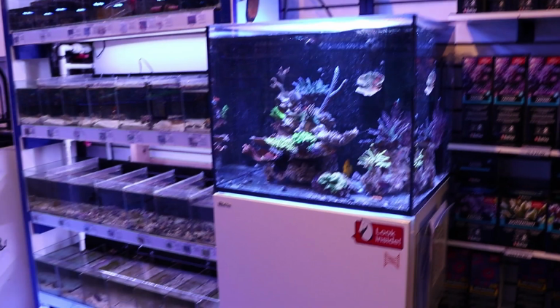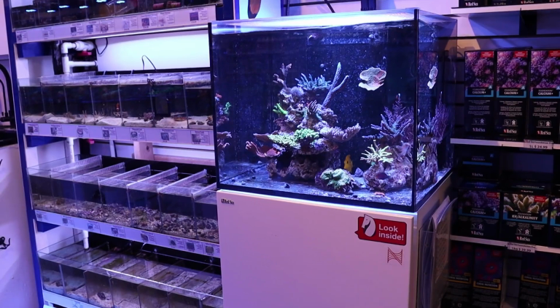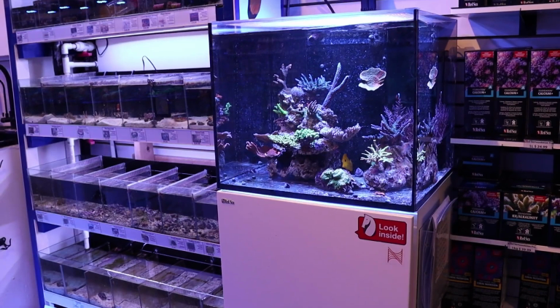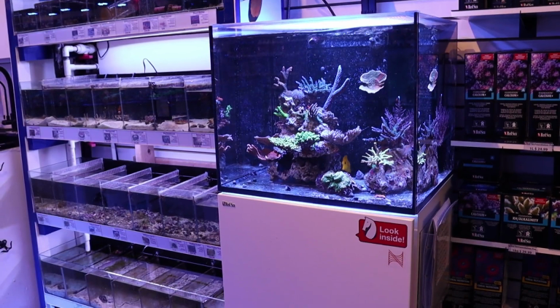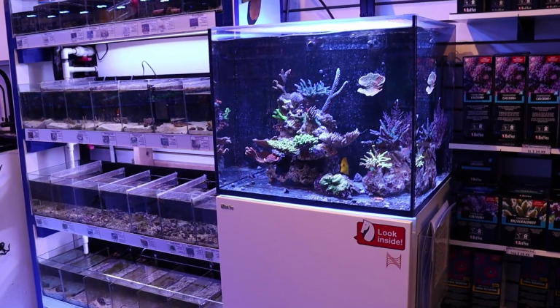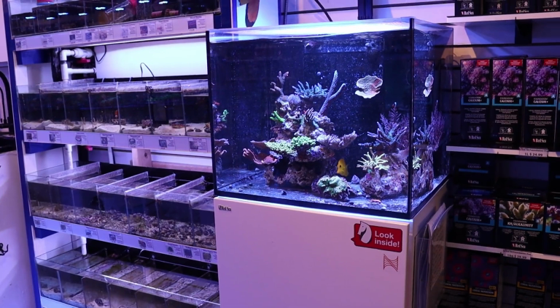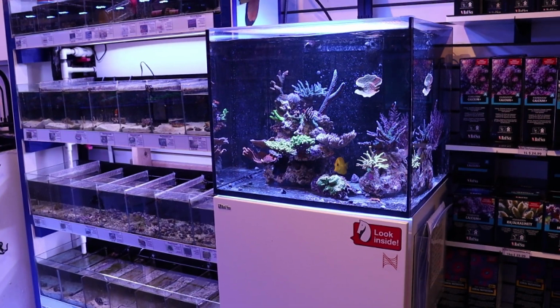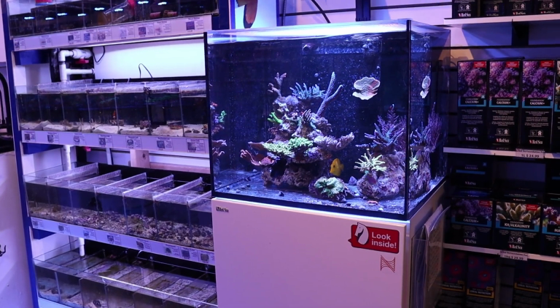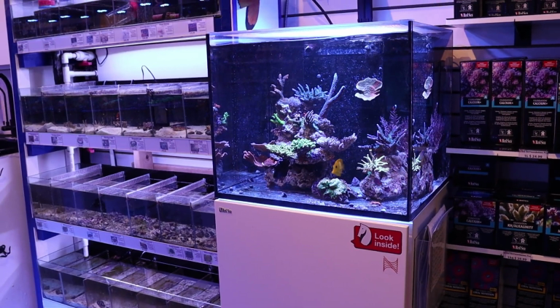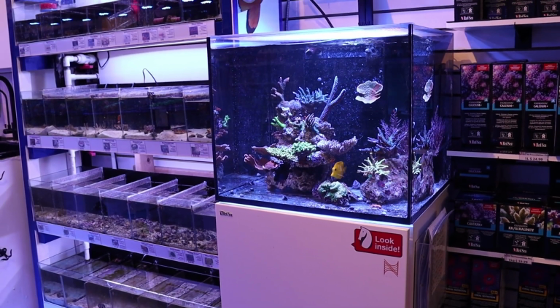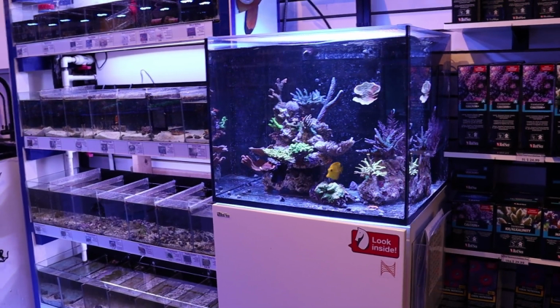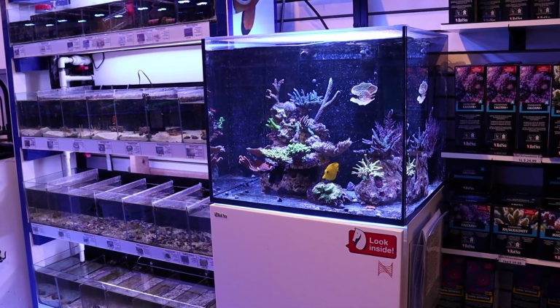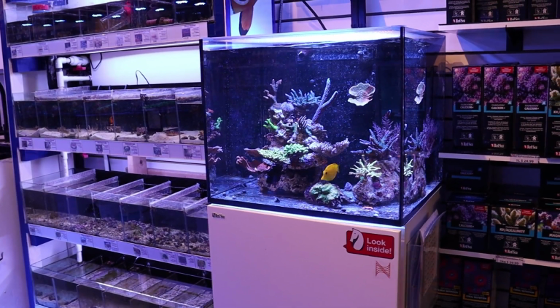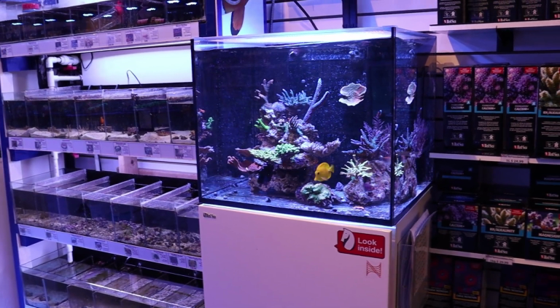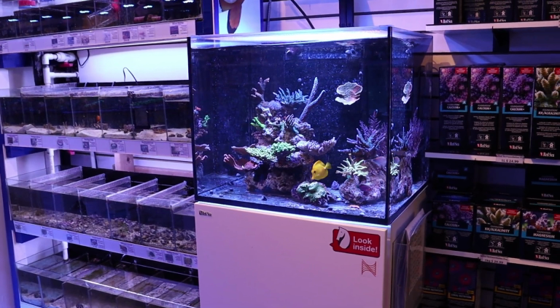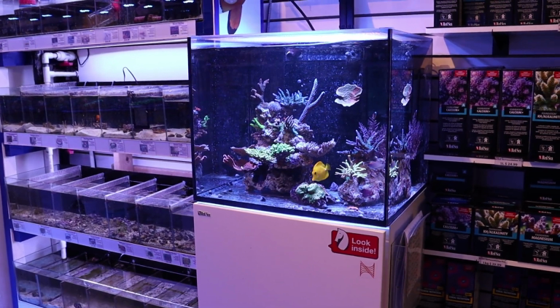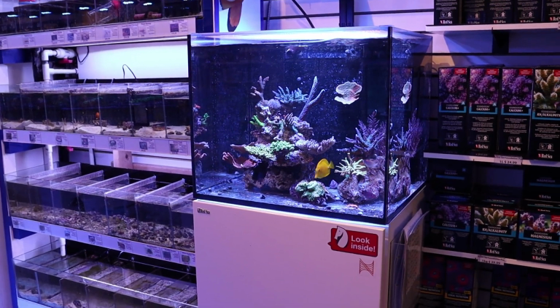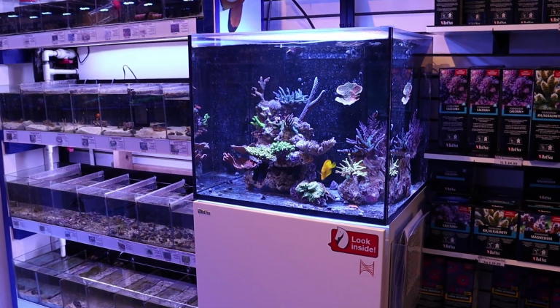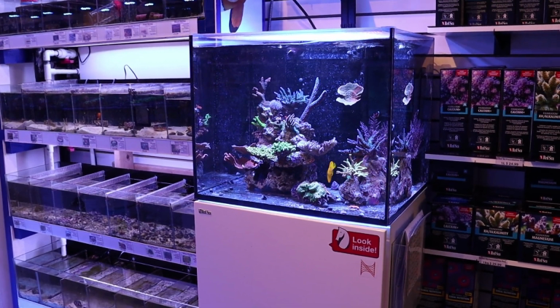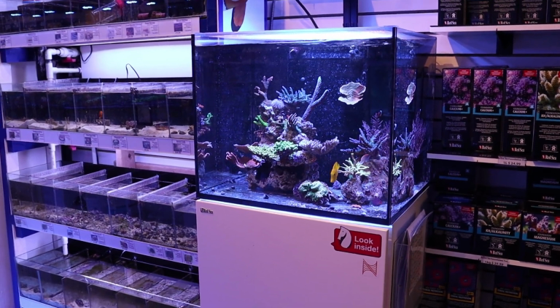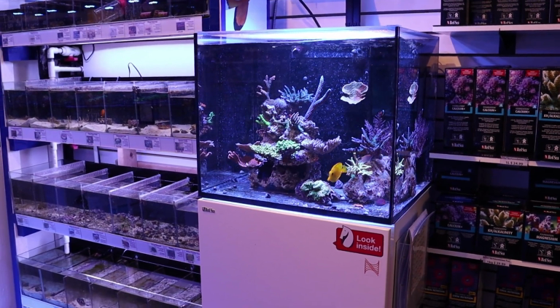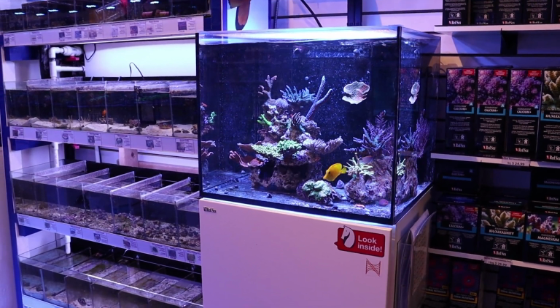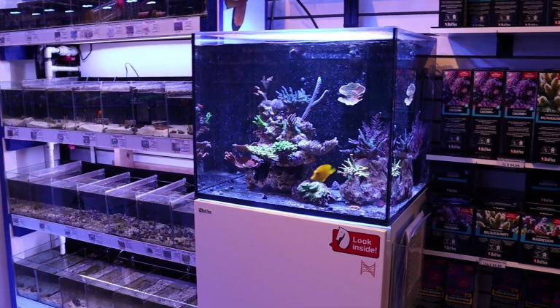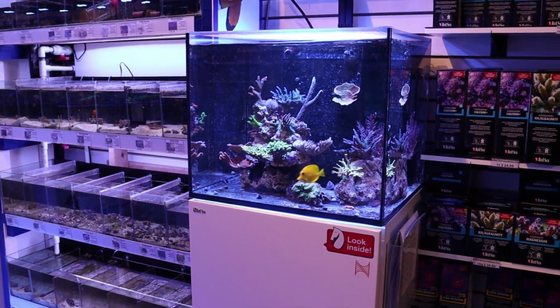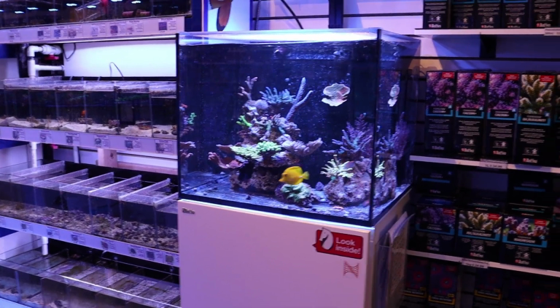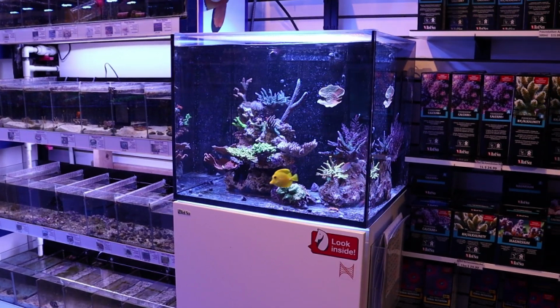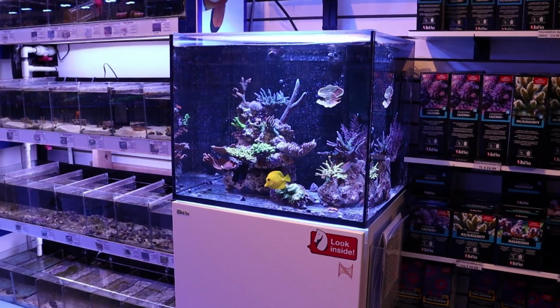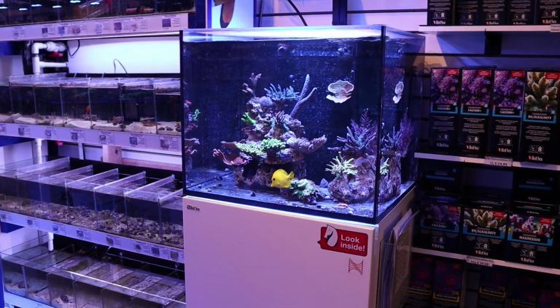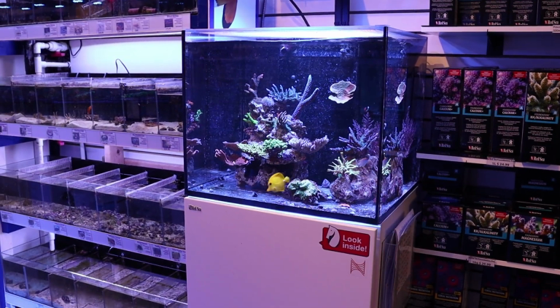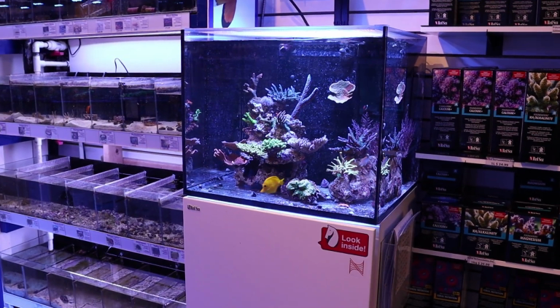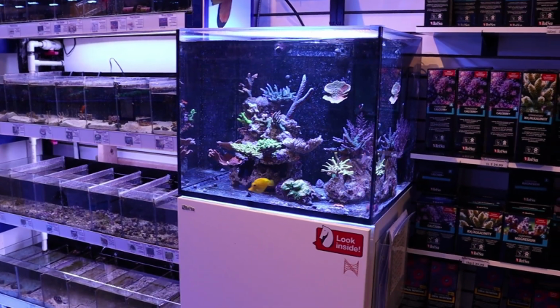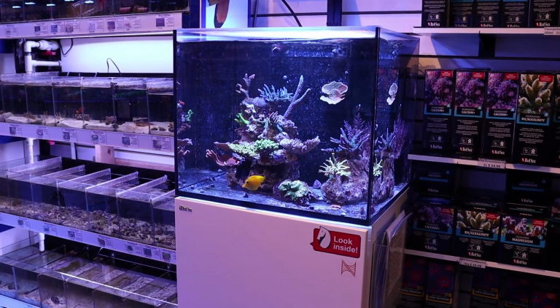Hey, what's up my fellow reefers? This is FragboxTV and today I want to talk to you about refugium lights.